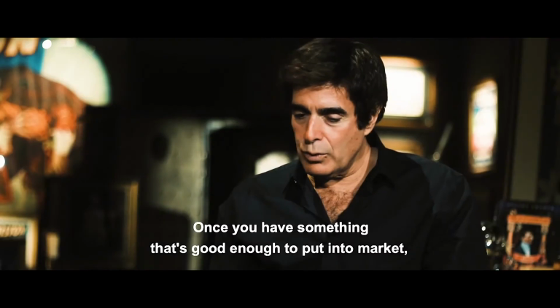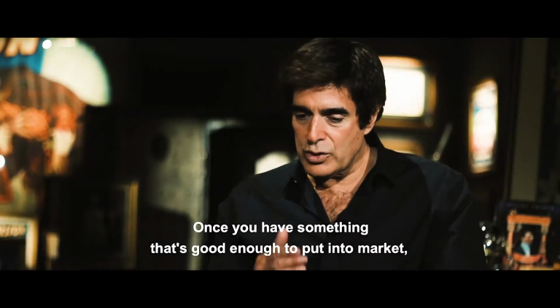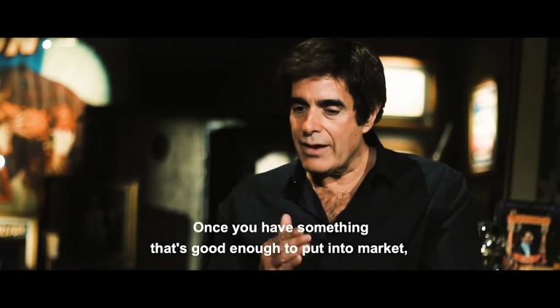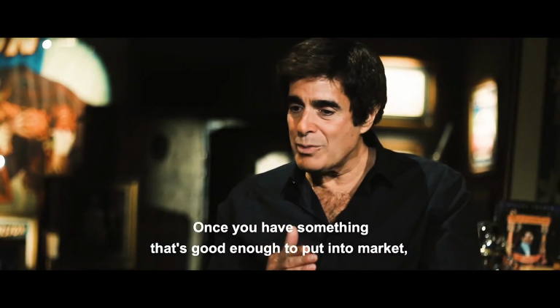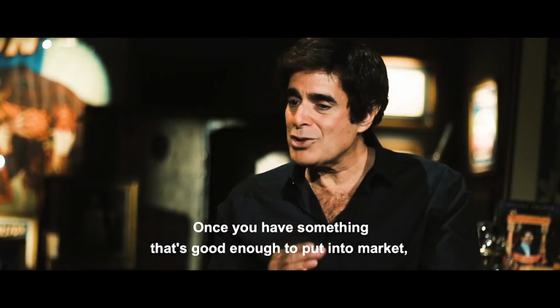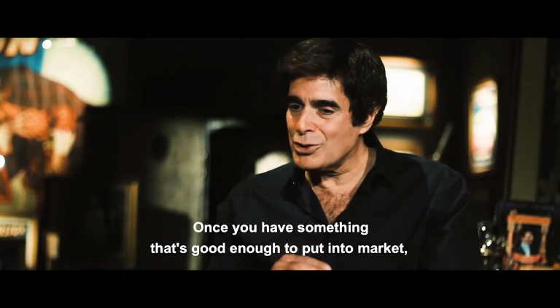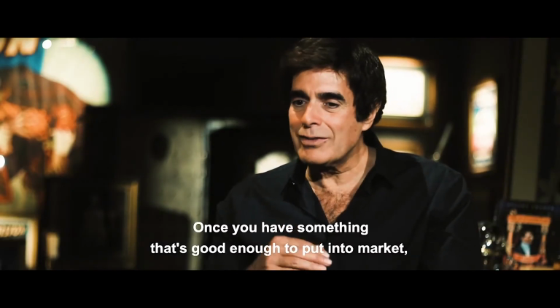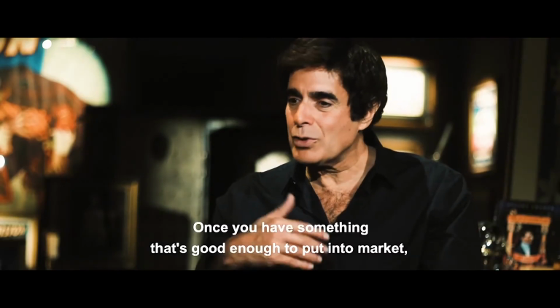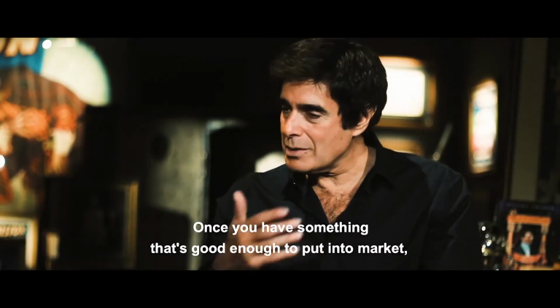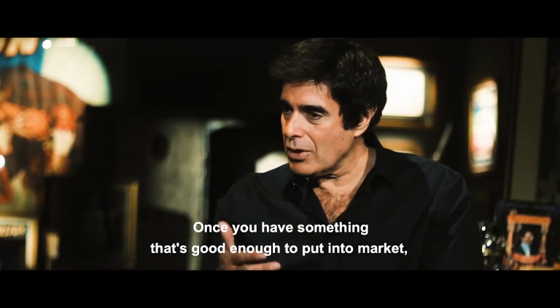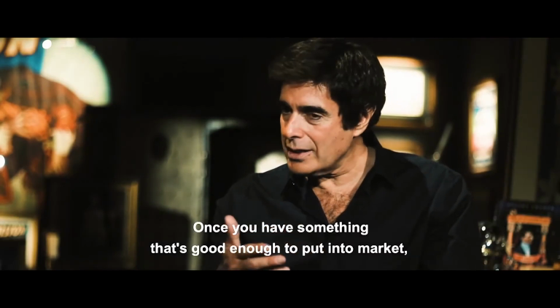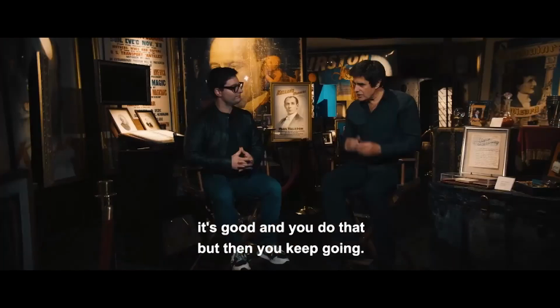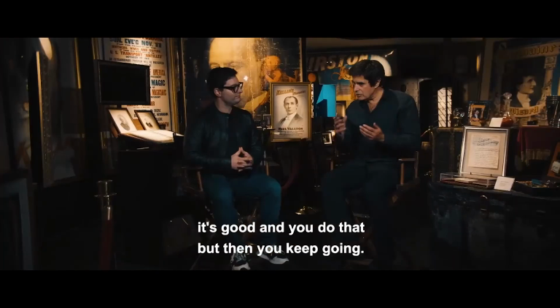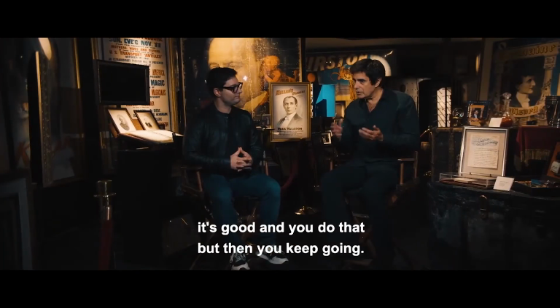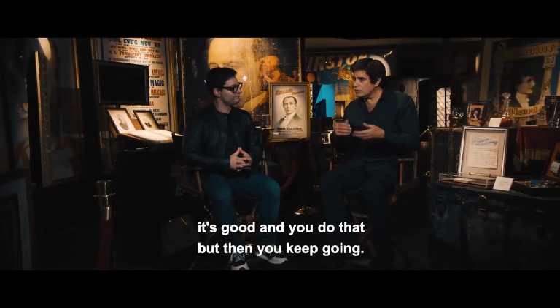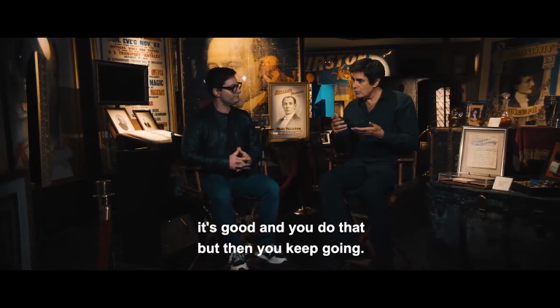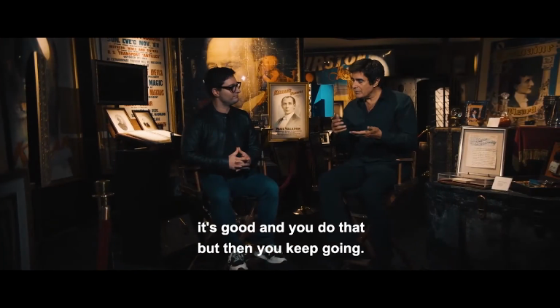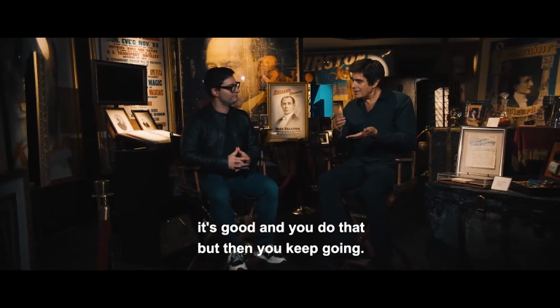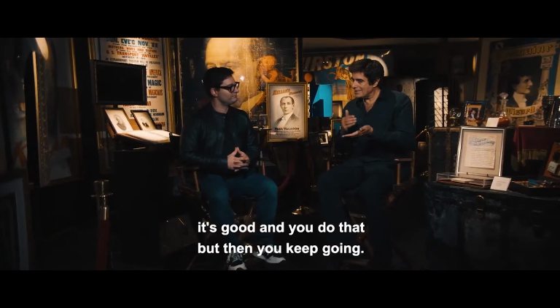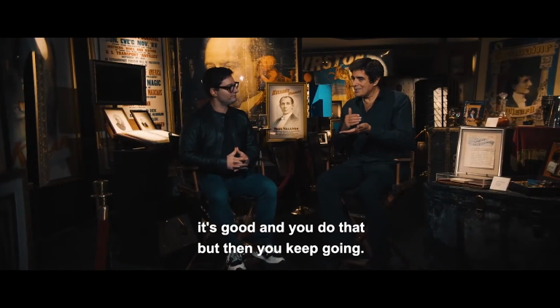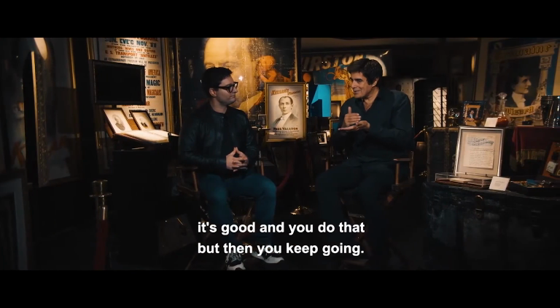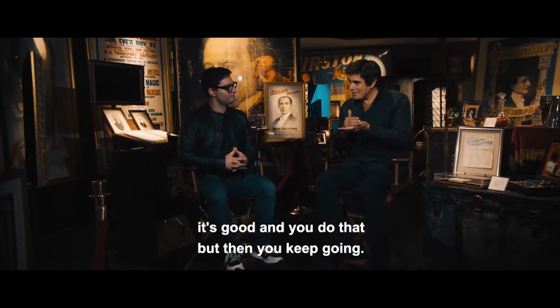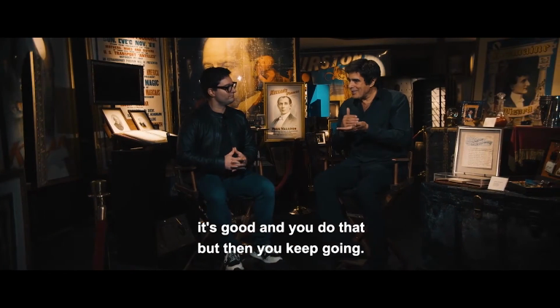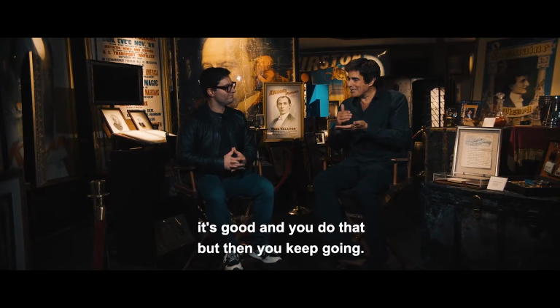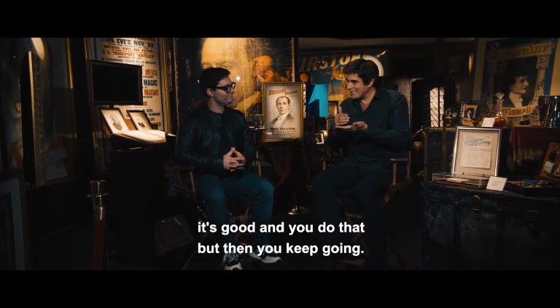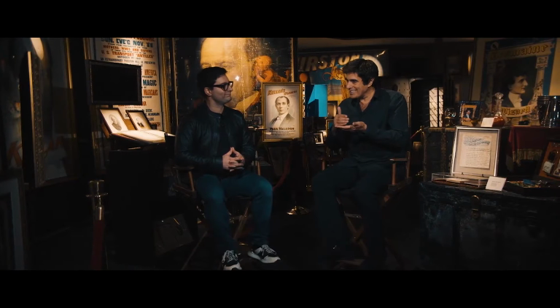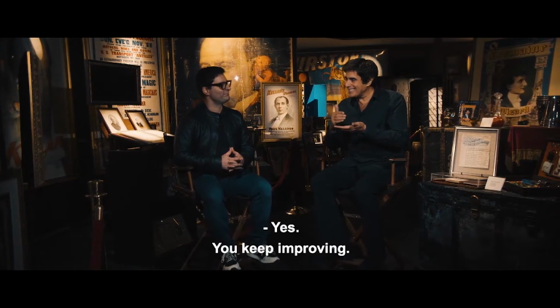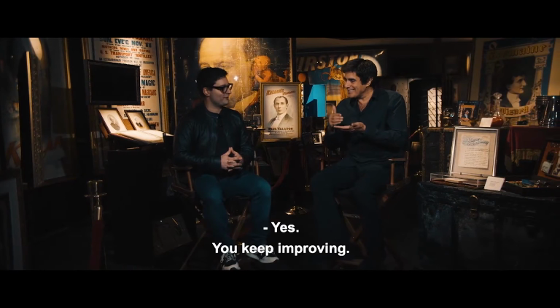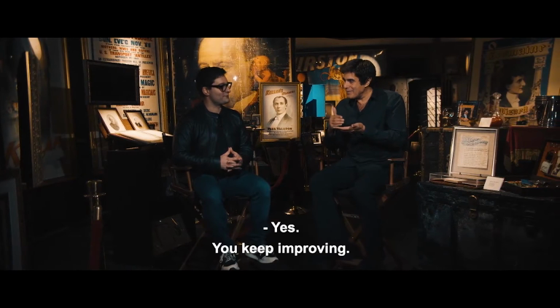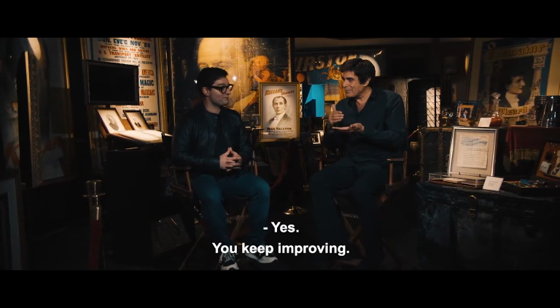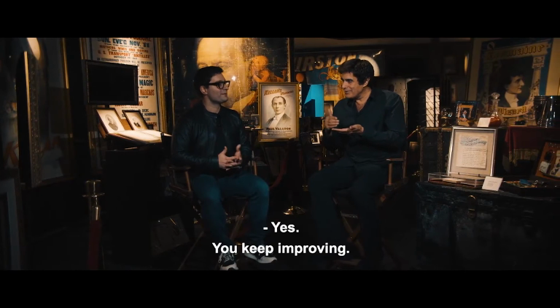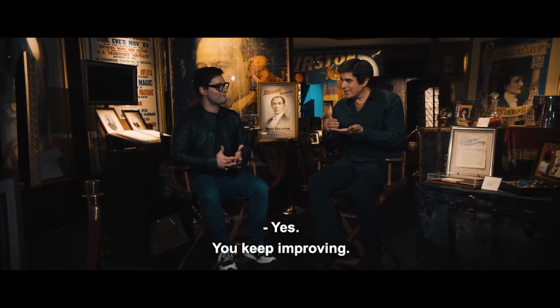Once you have something that's good enough to put into market, it's good, and you do that, but then you keep going. Yes, you can prove it.